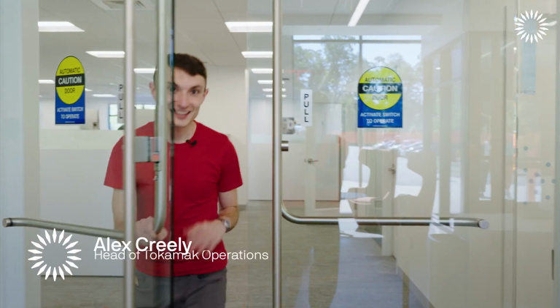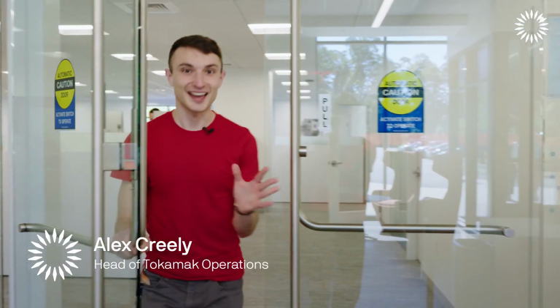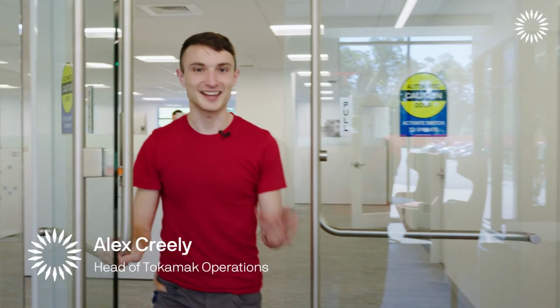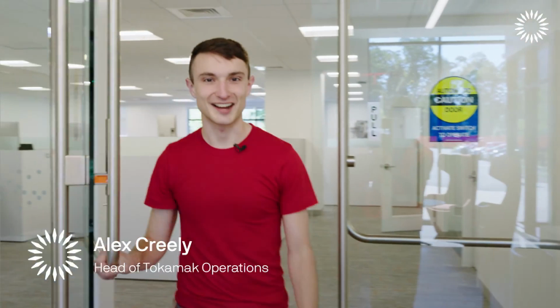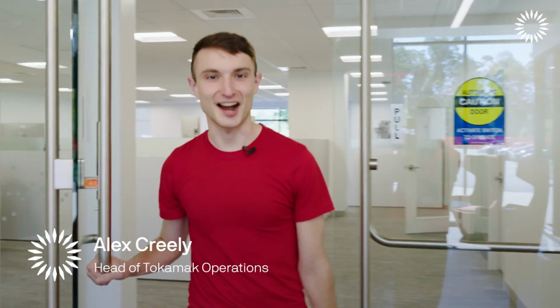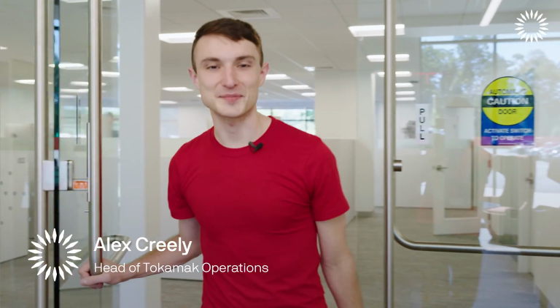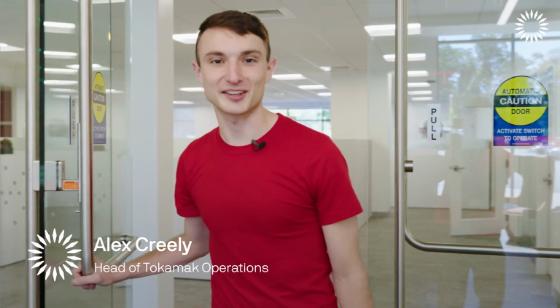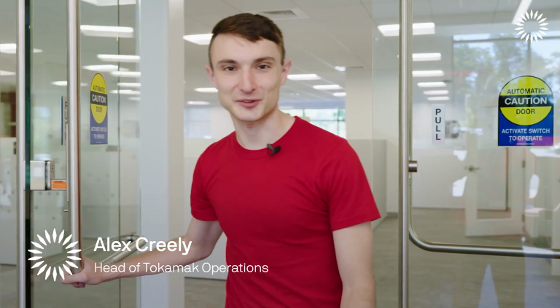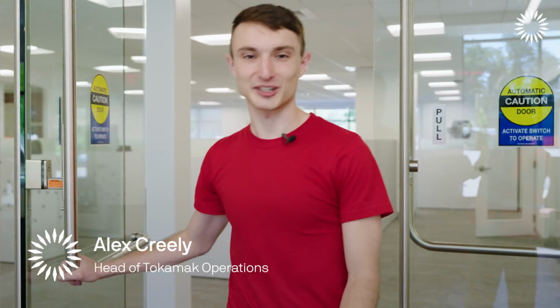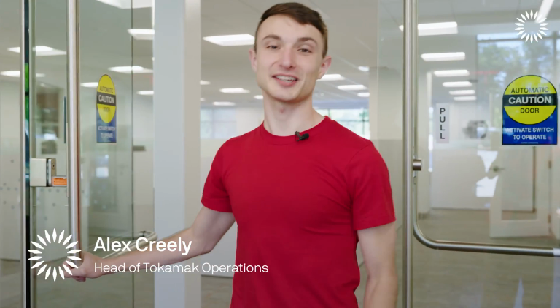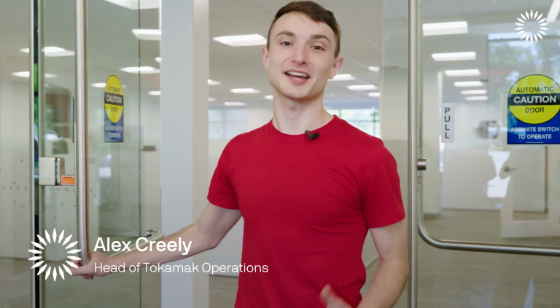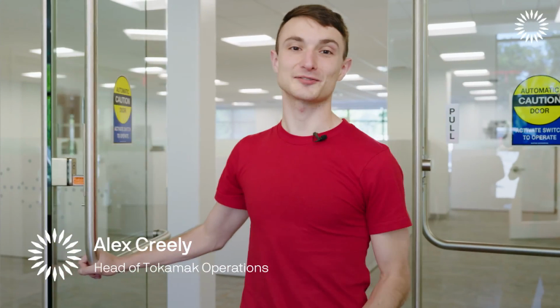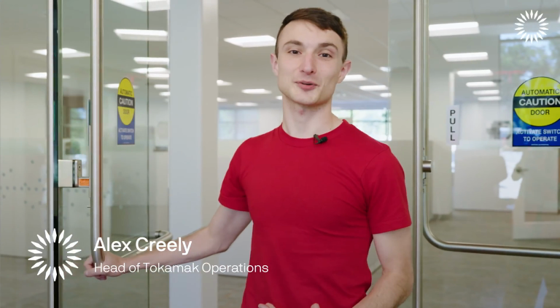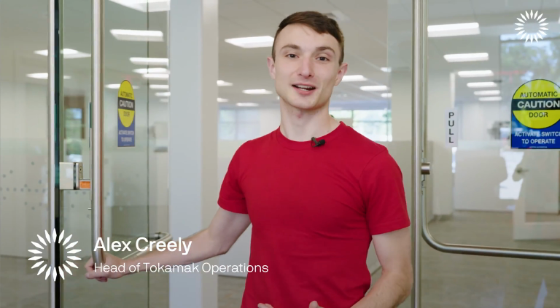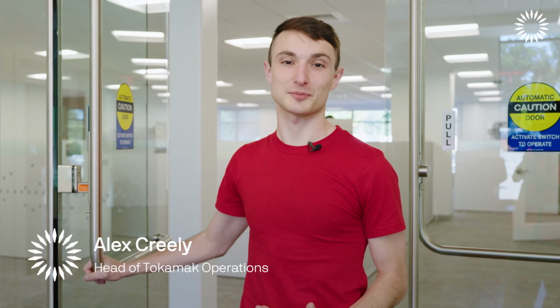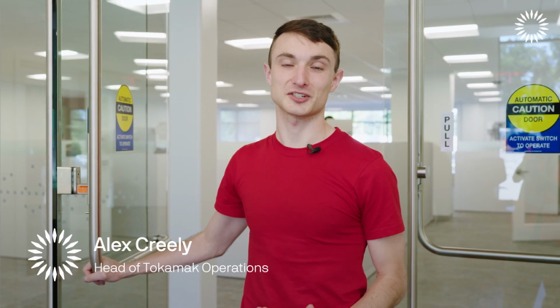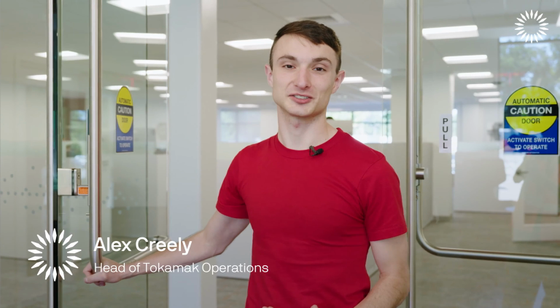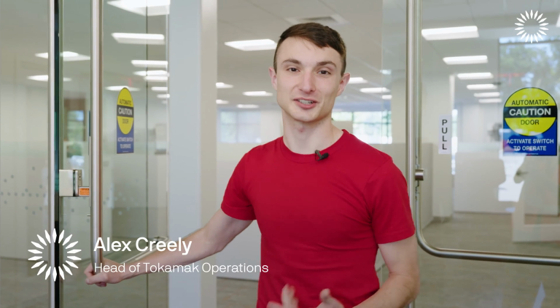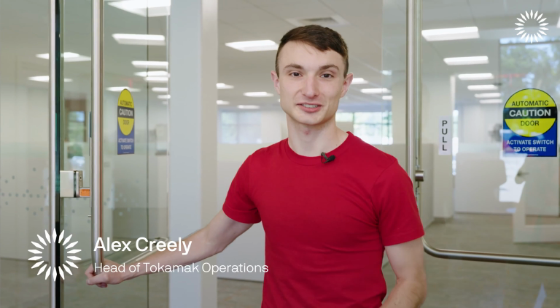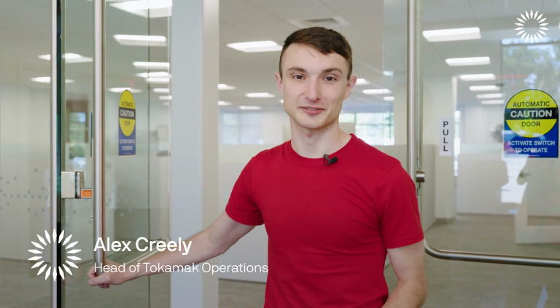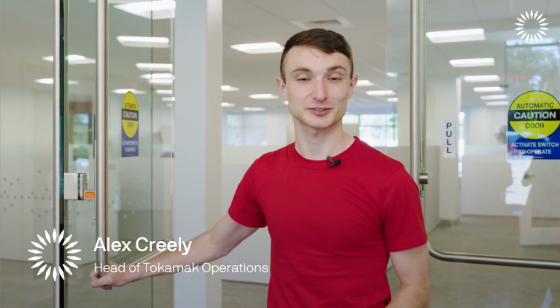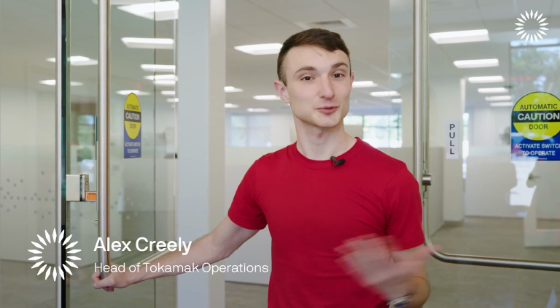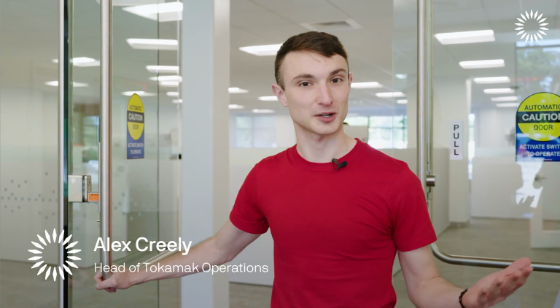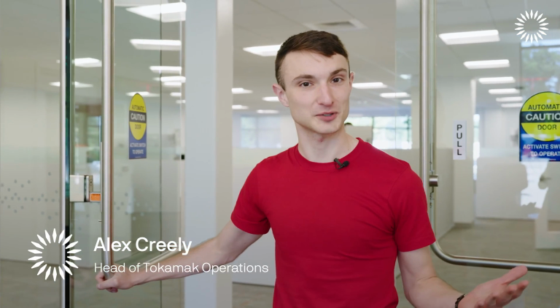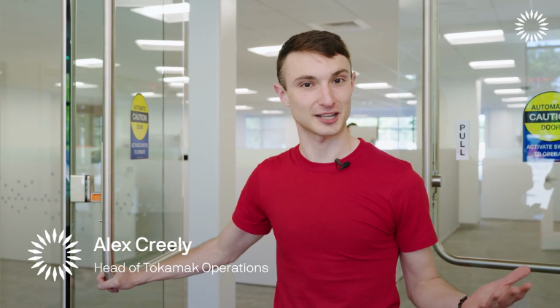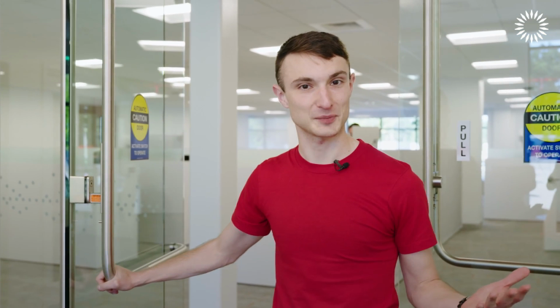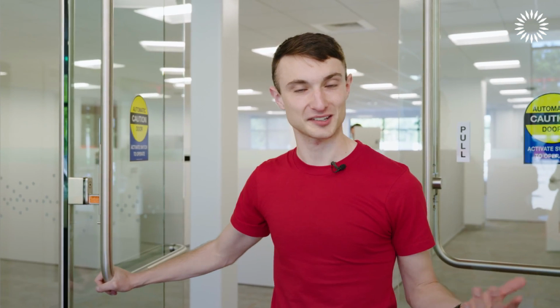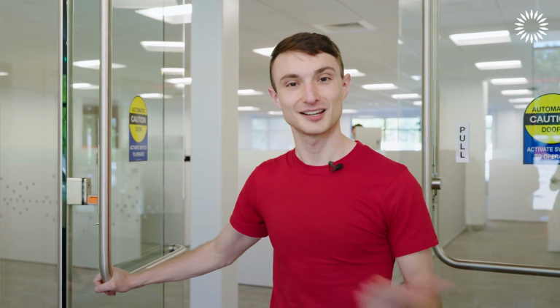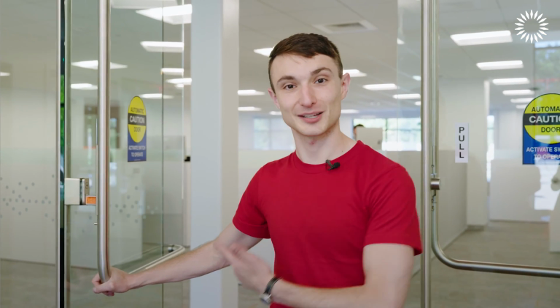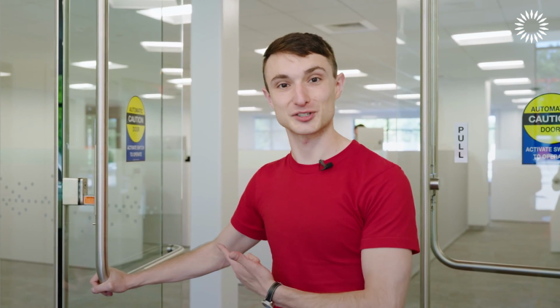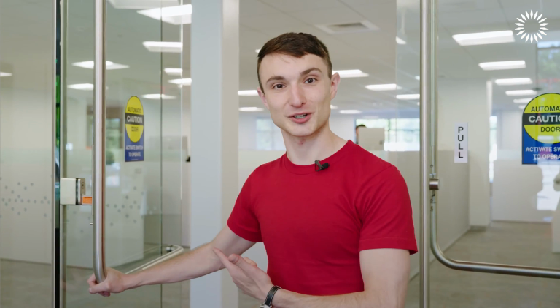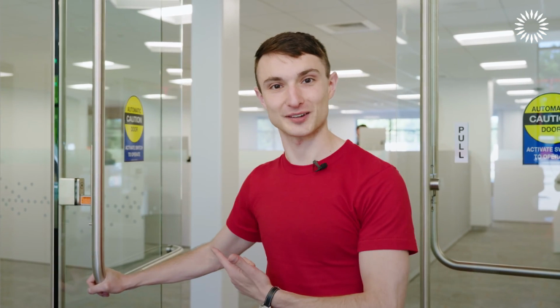I'm Alex Cruelly, the head of Tokamak Operations here at CFS. Welcome to our campus. Let me show you around.